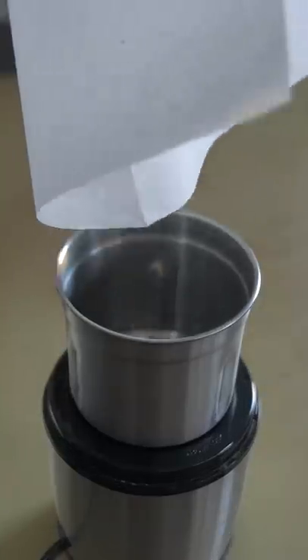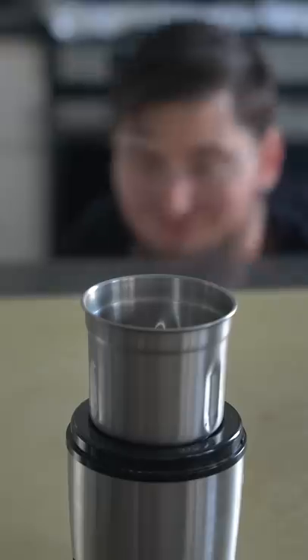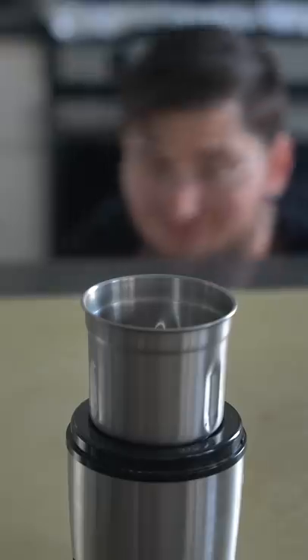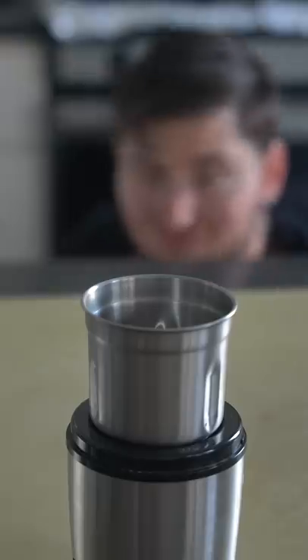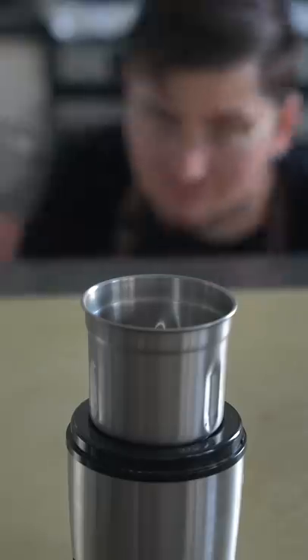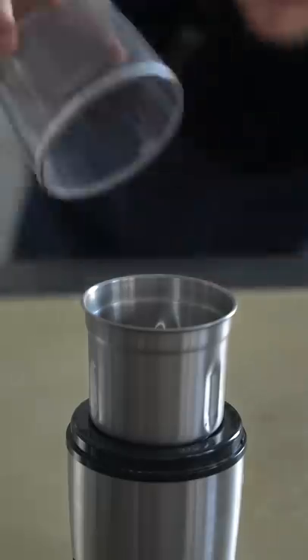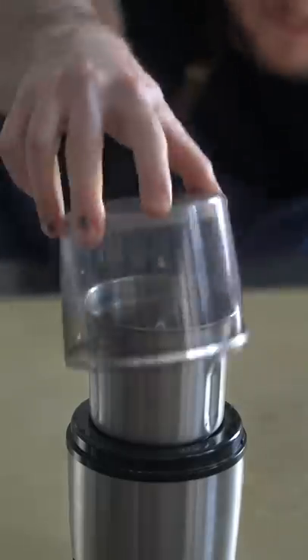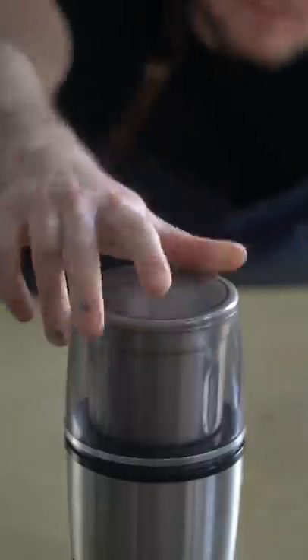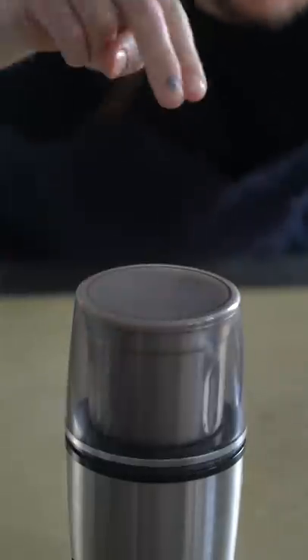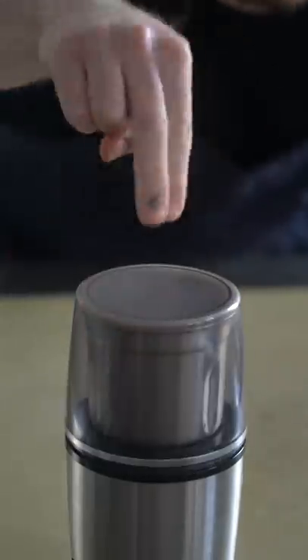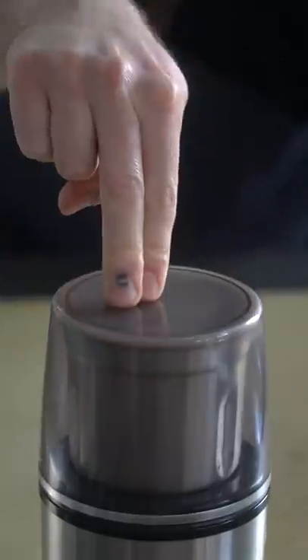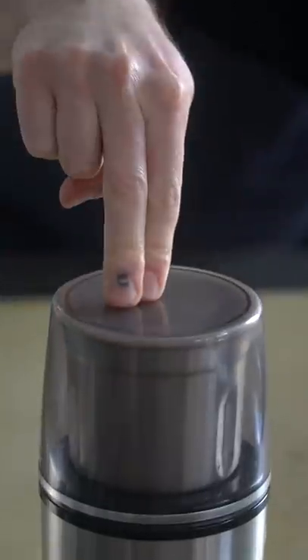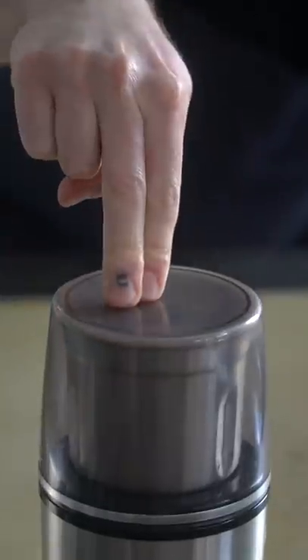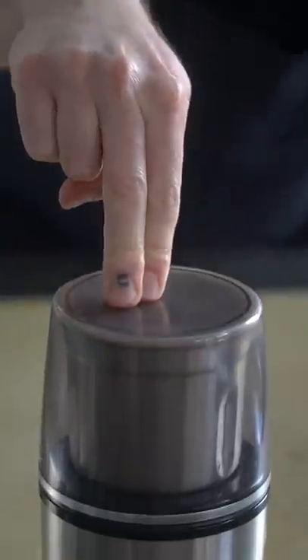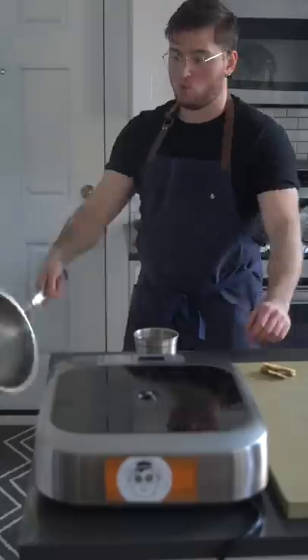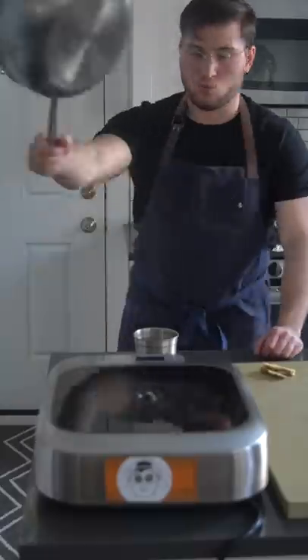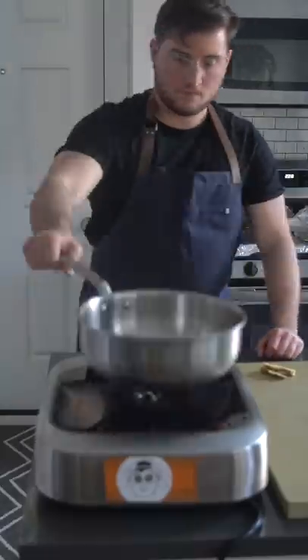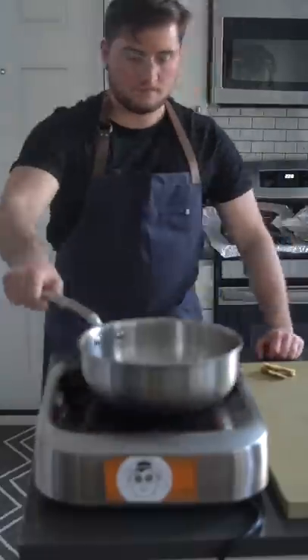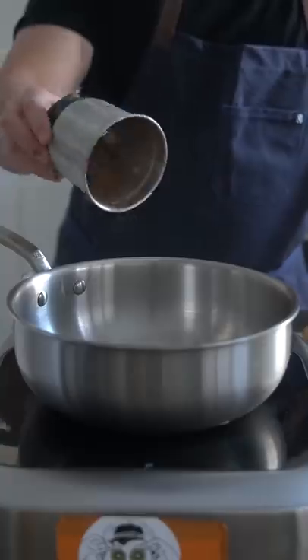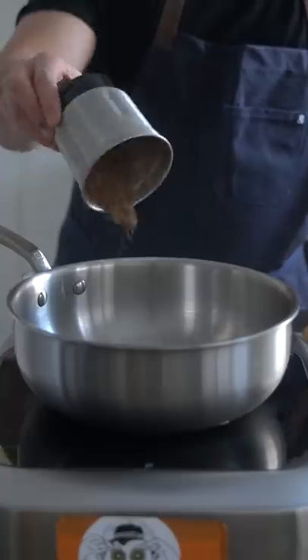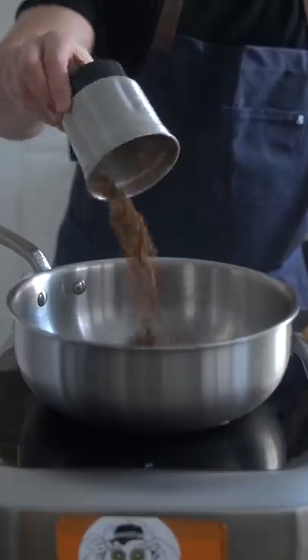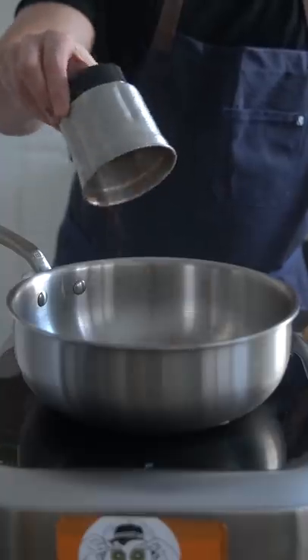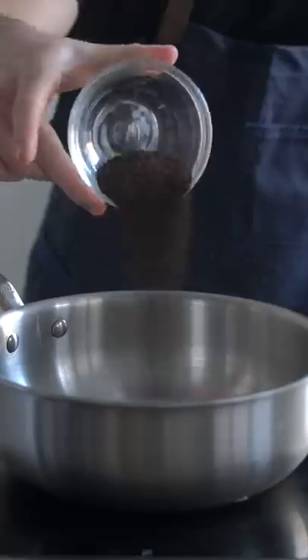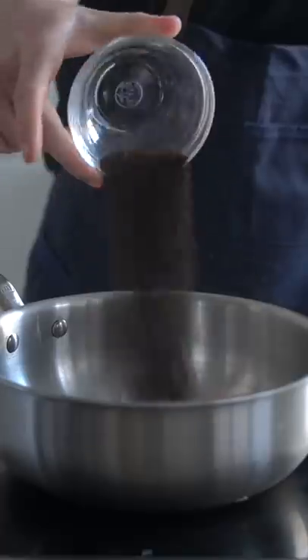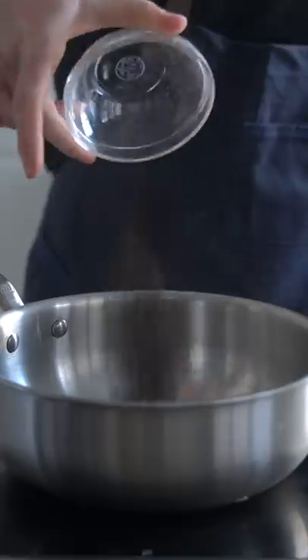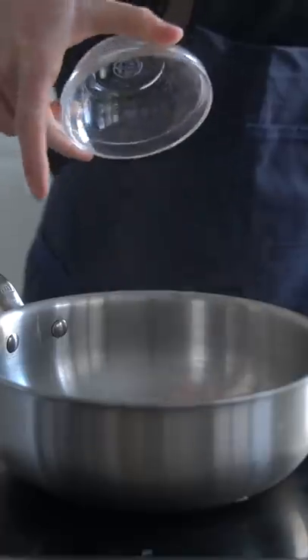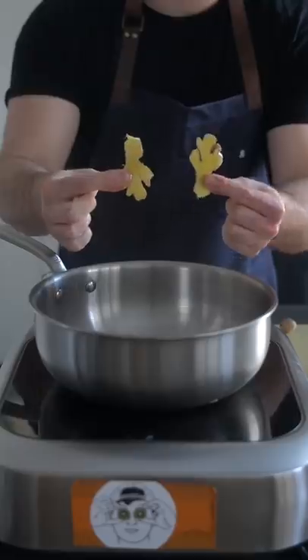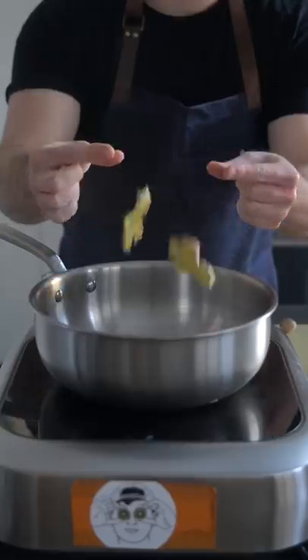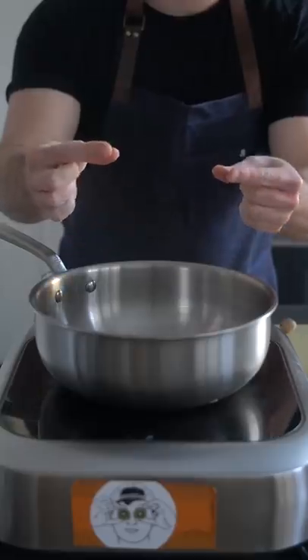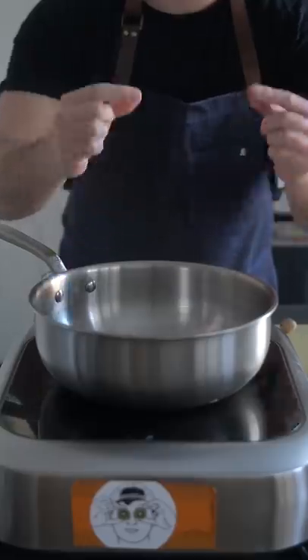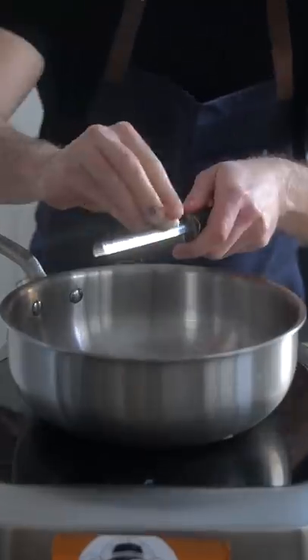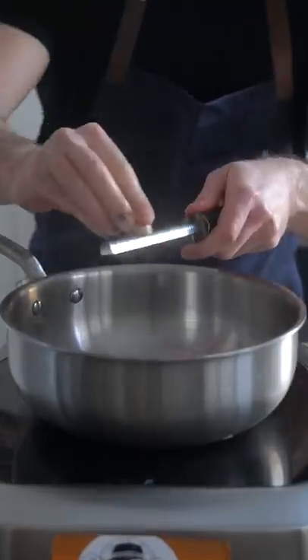Toast up your ginger and all of the other spices, grind her up, then we're going to pop it all into a shallow saucepan like so.